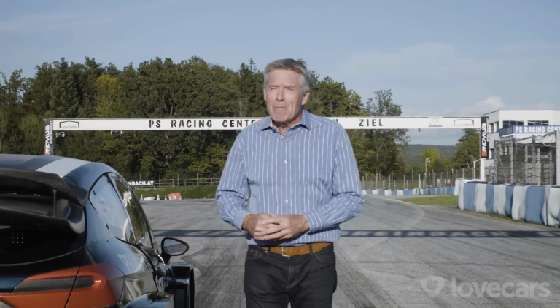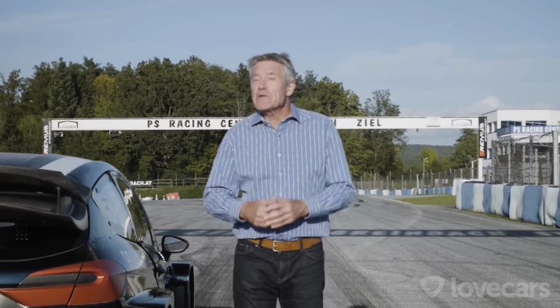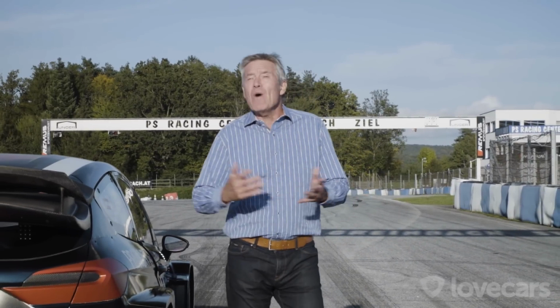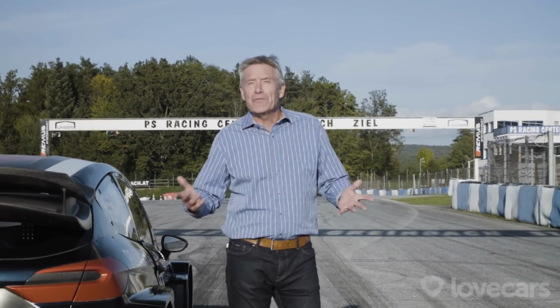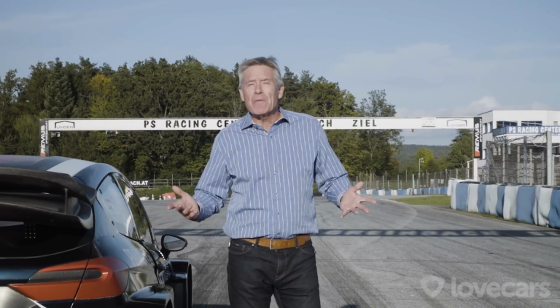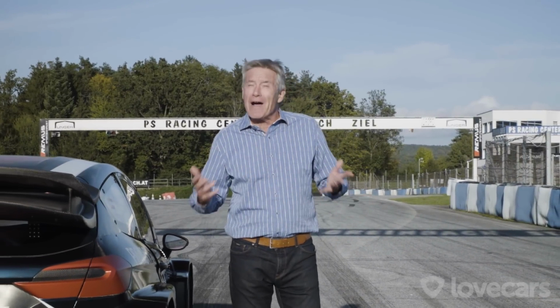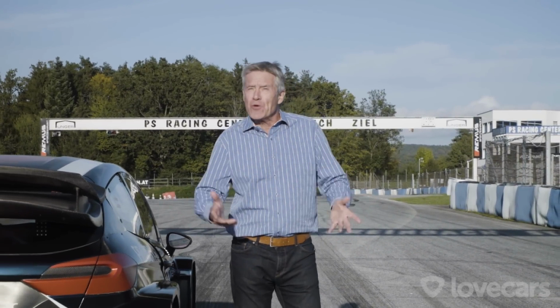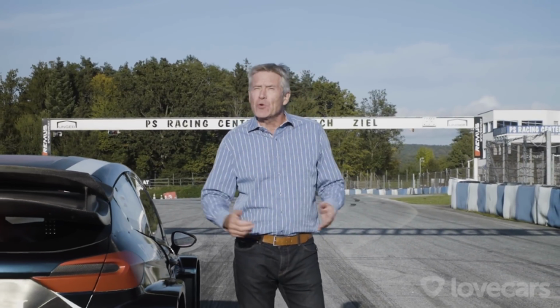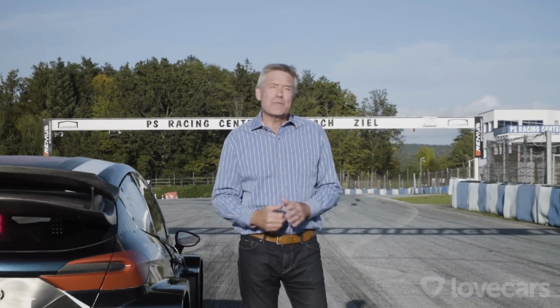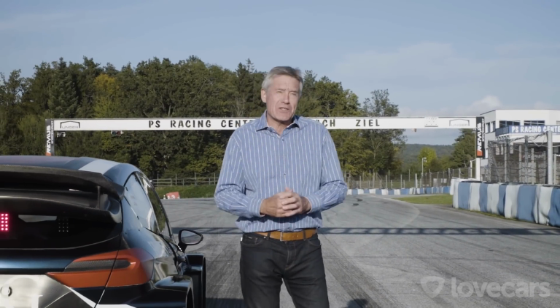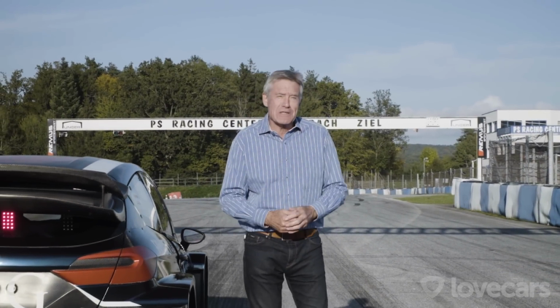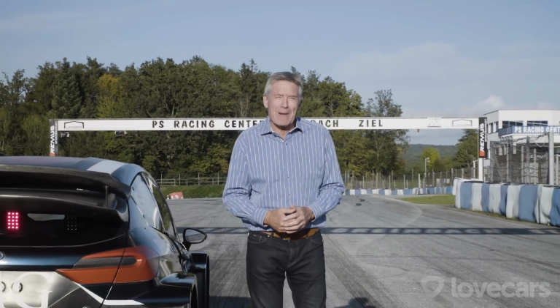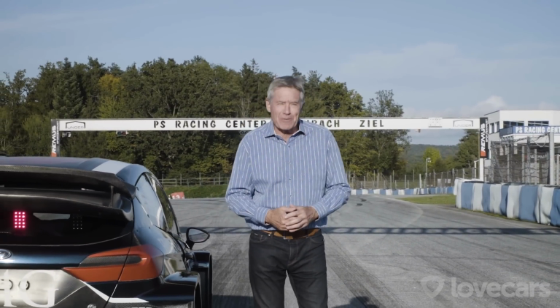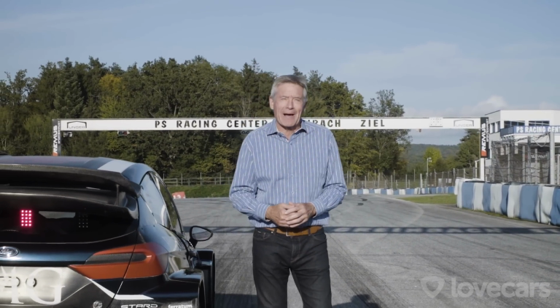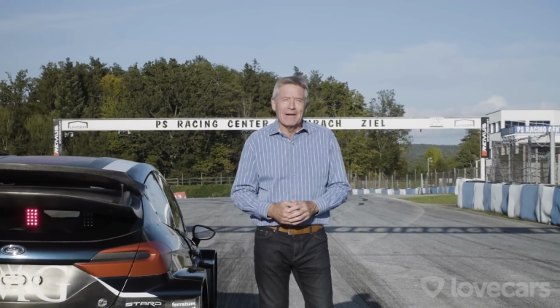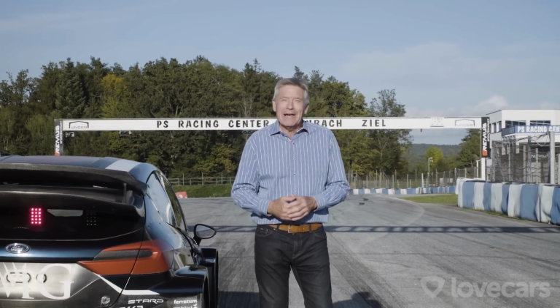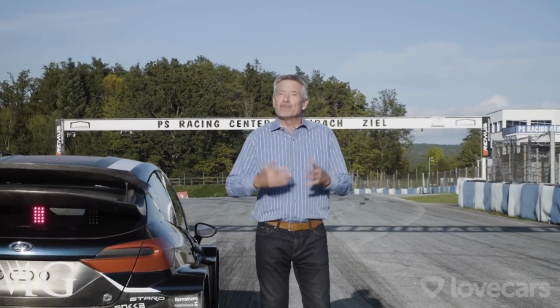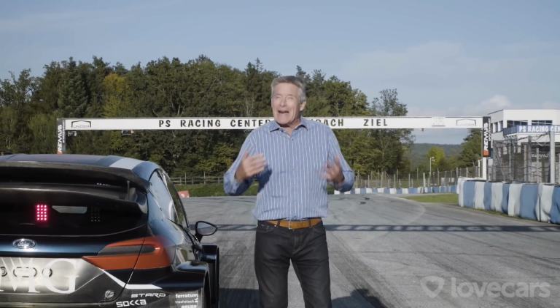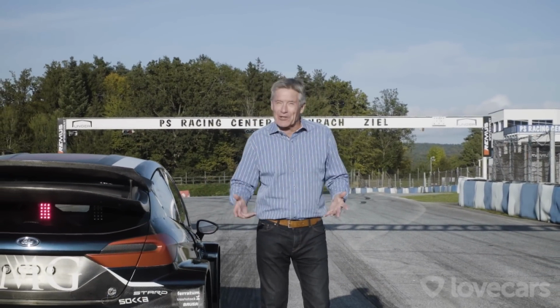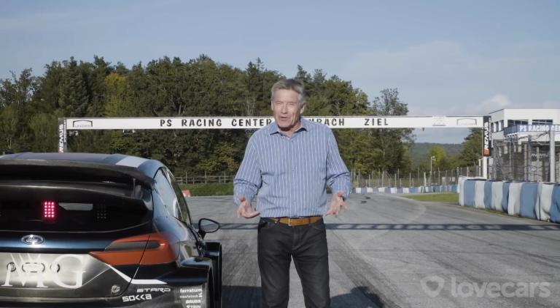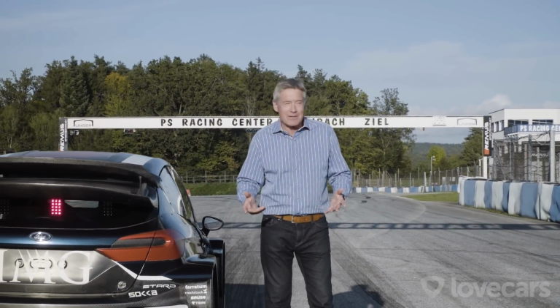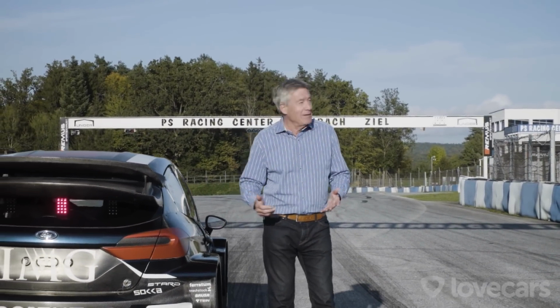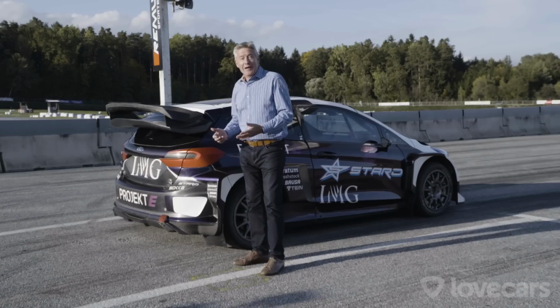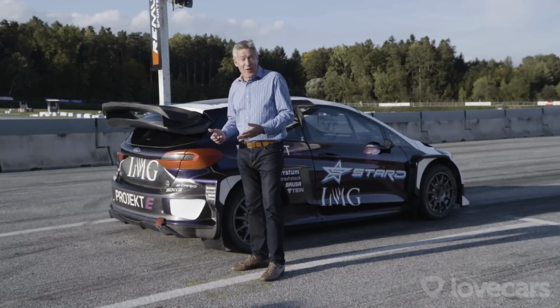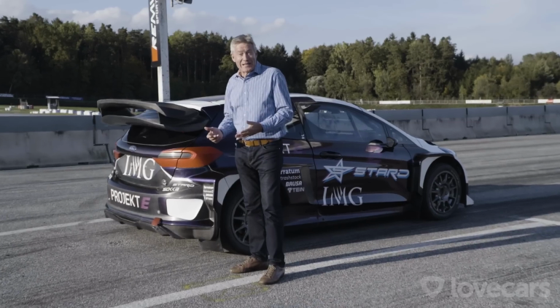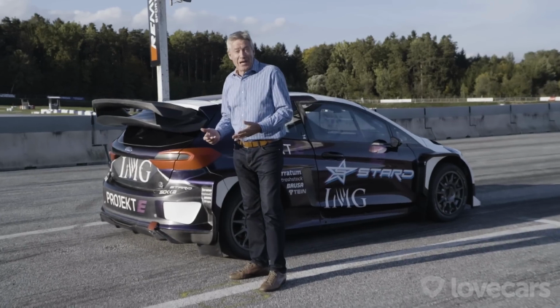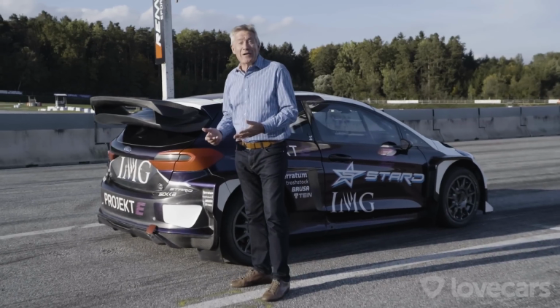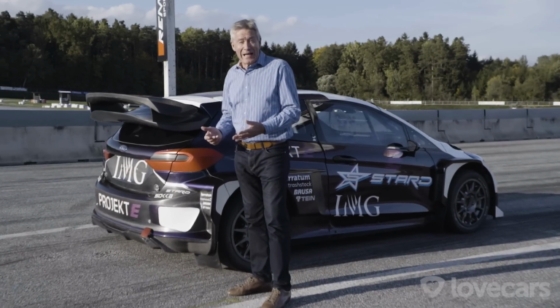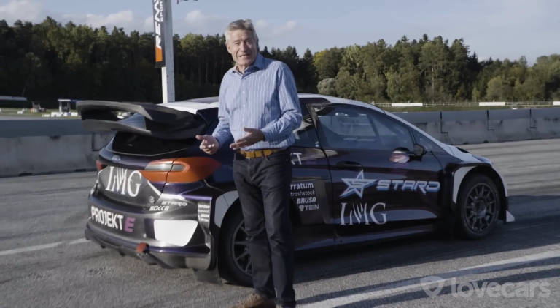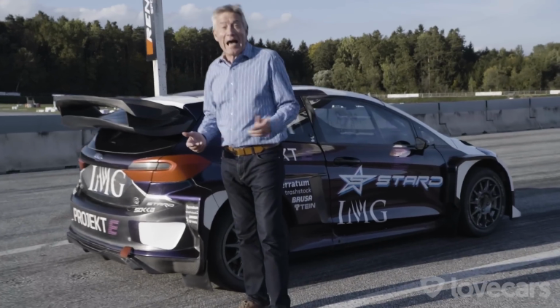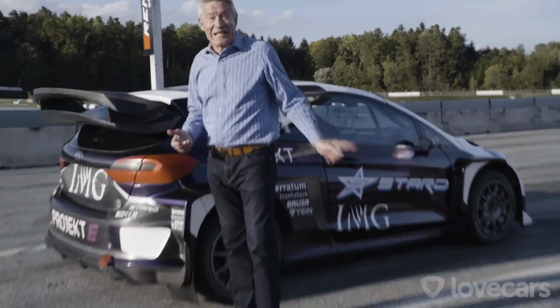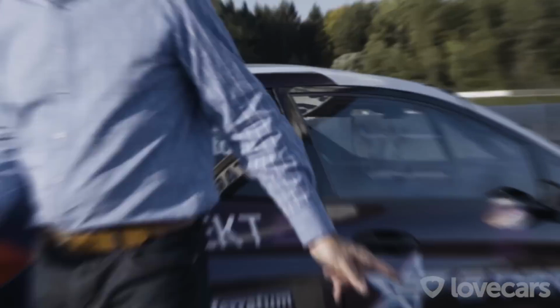But if there's one Formula I thought would always be suited to battery power, it's Rallycross. And that's a reality now.